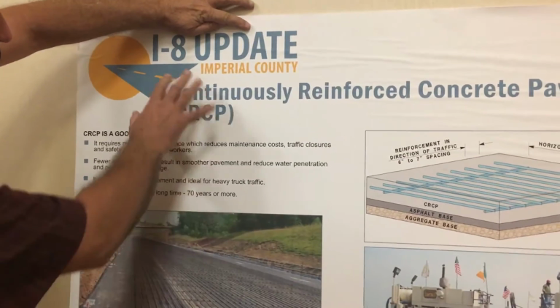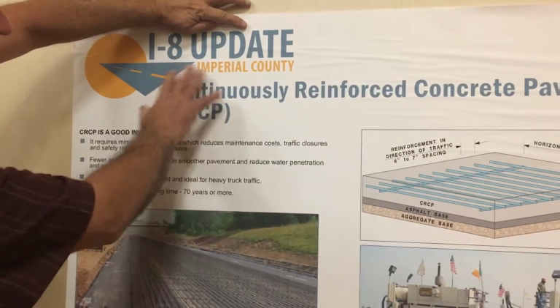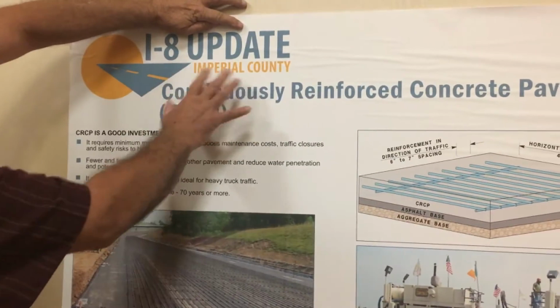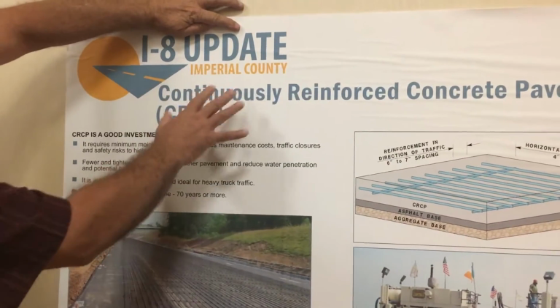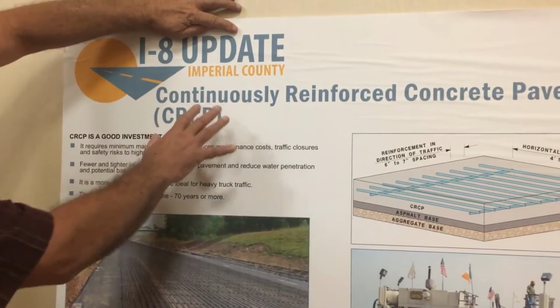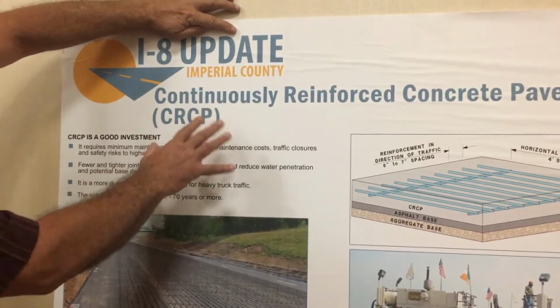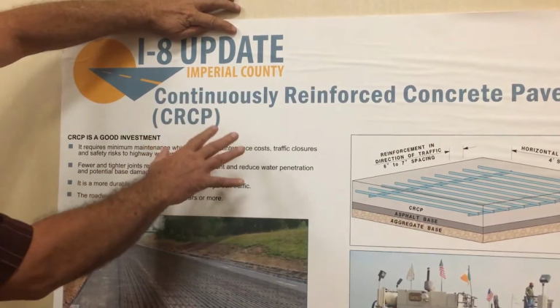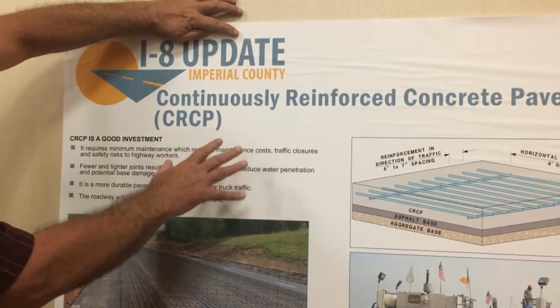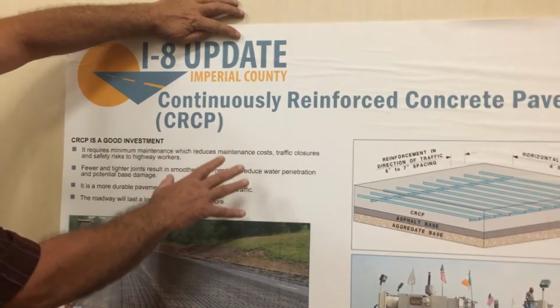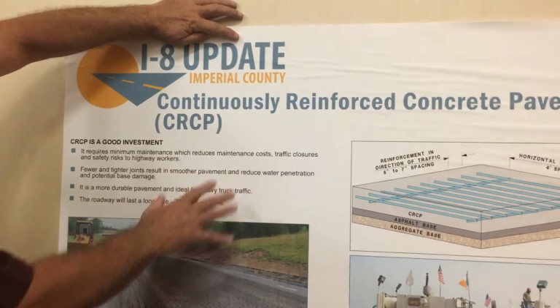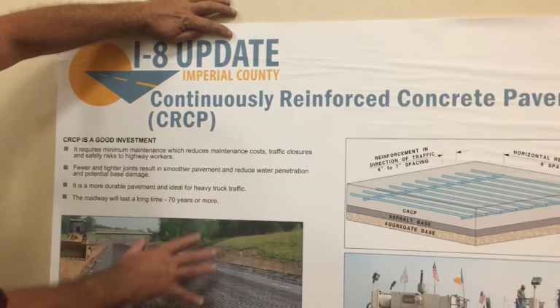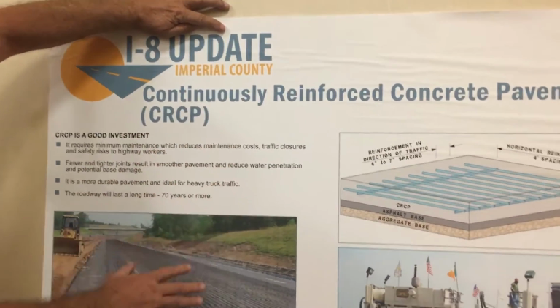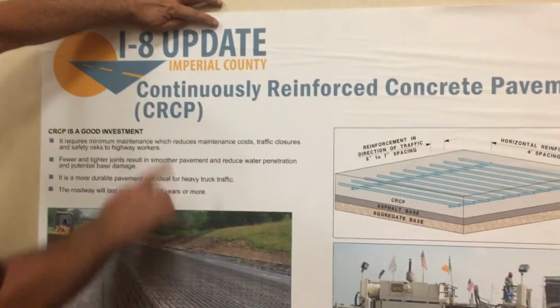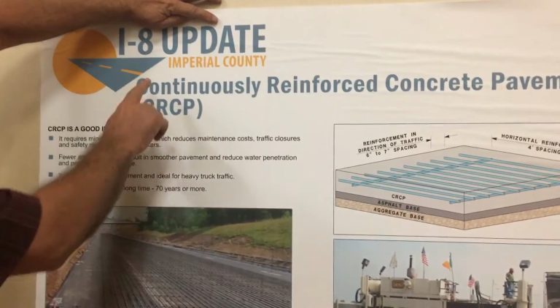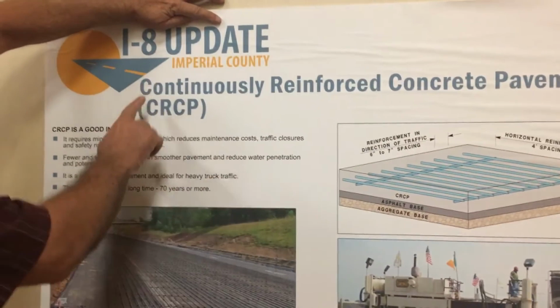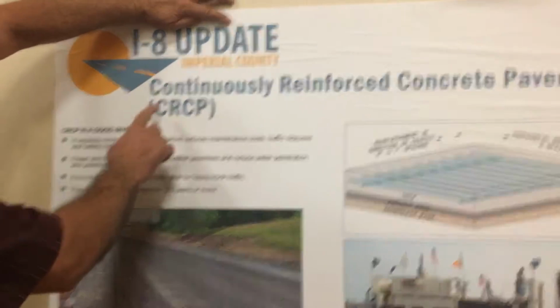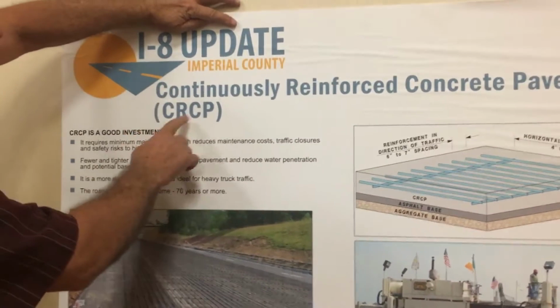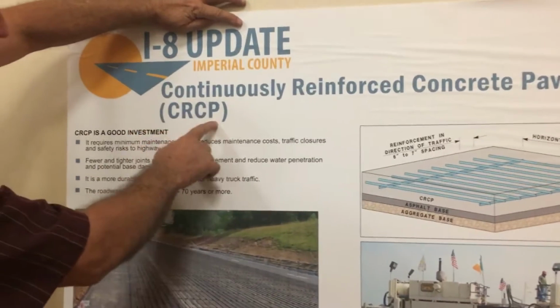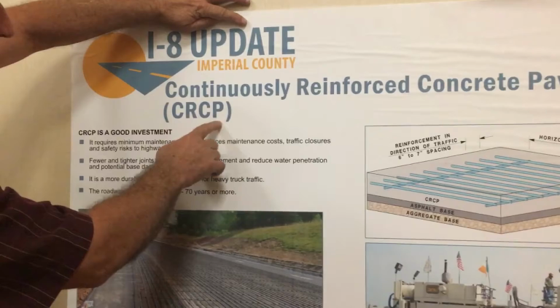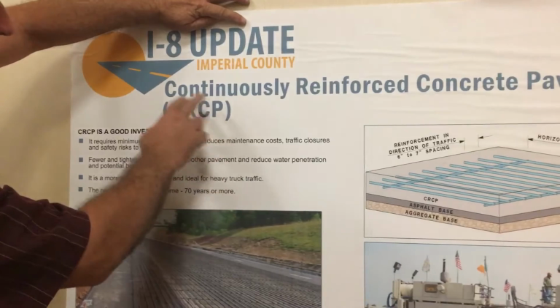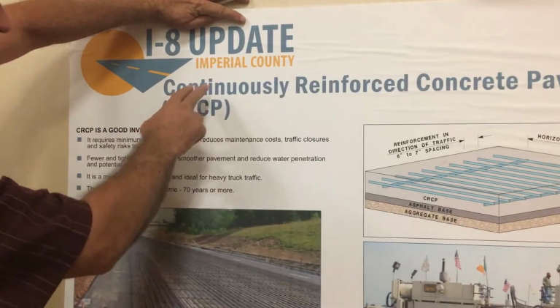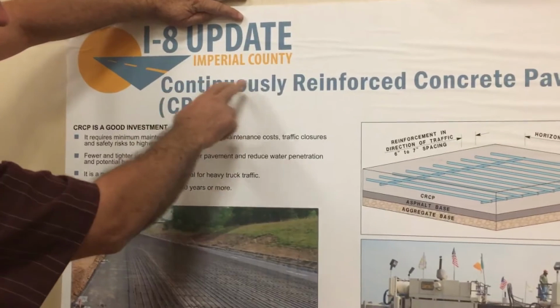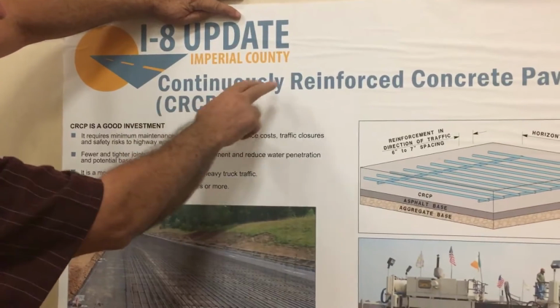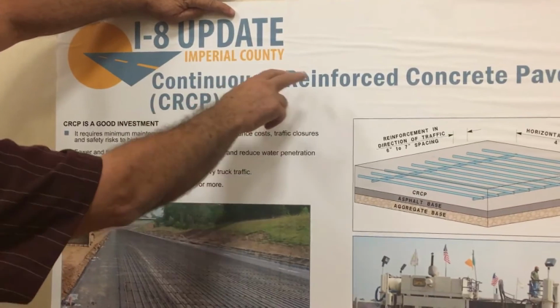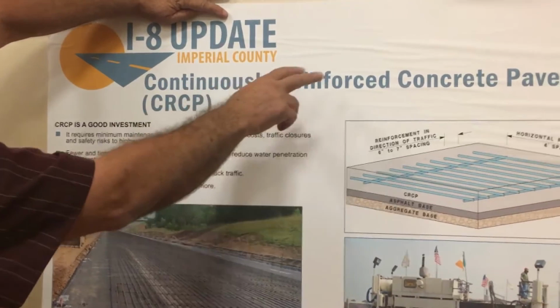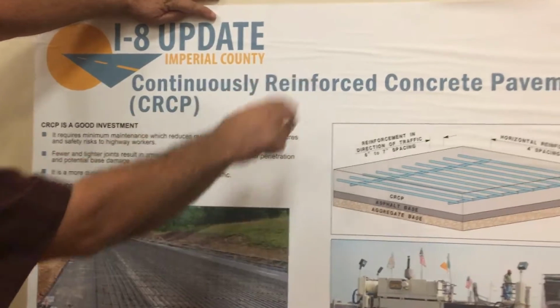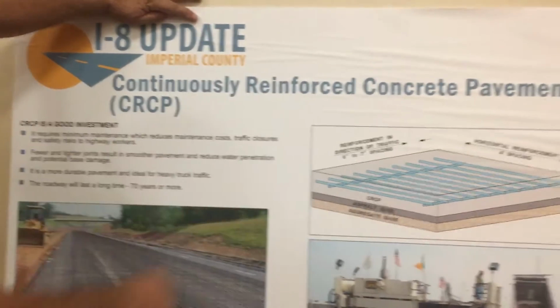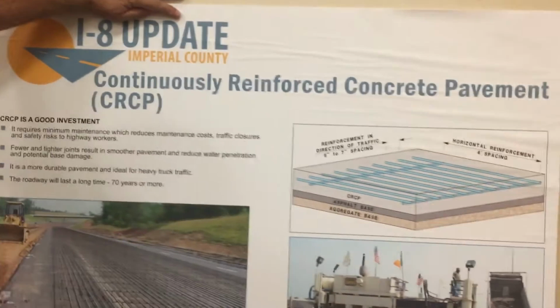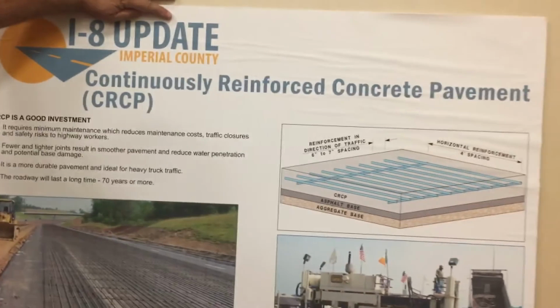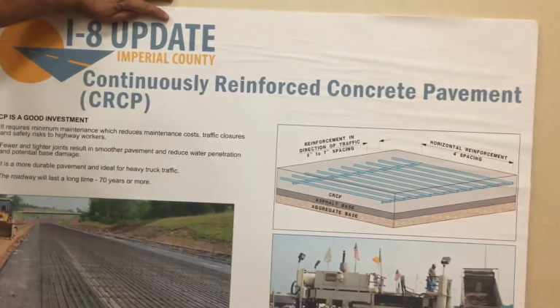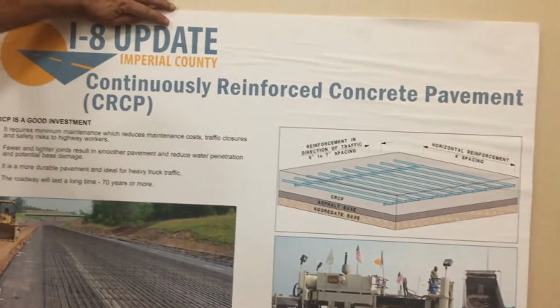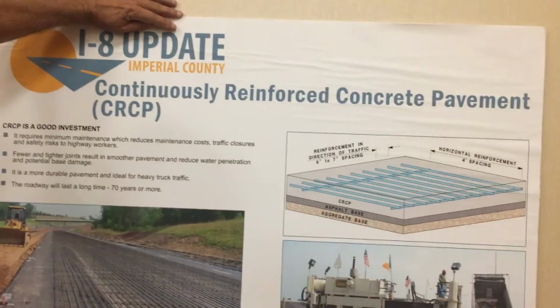This is what we're doing on all five segments. It's called CRCP, which is Continuously Reinforced Concrete Pavement.